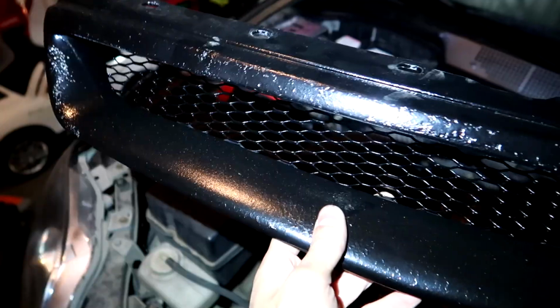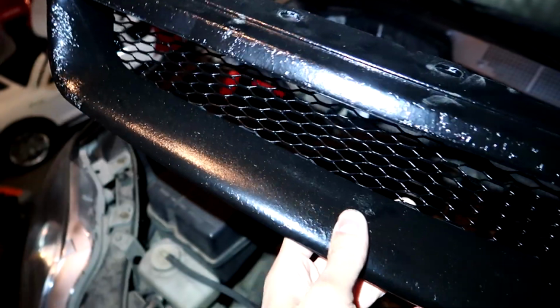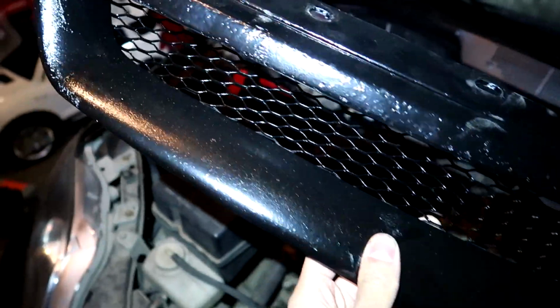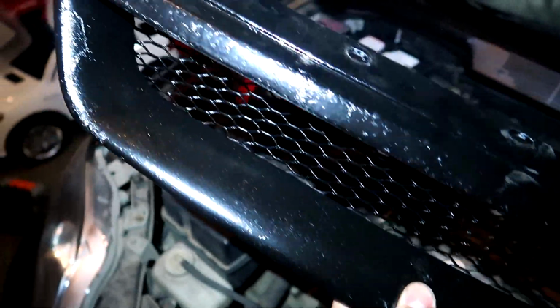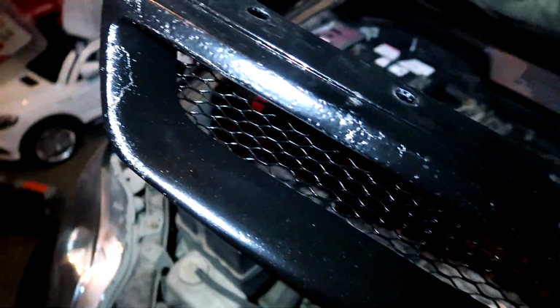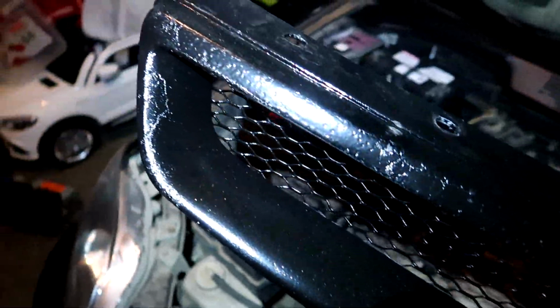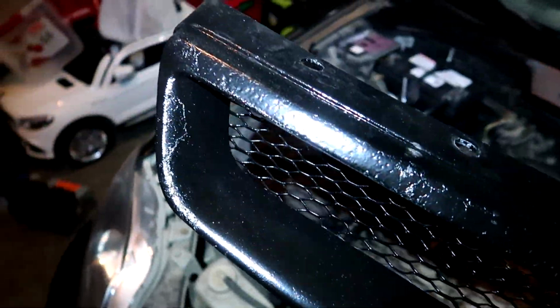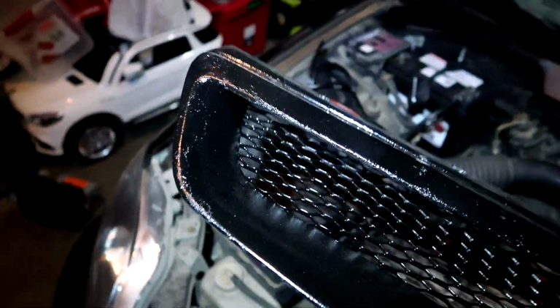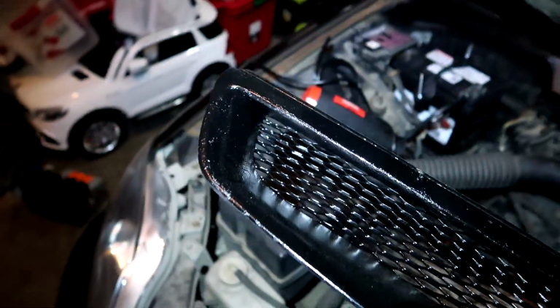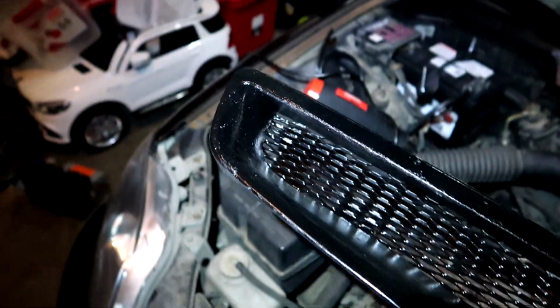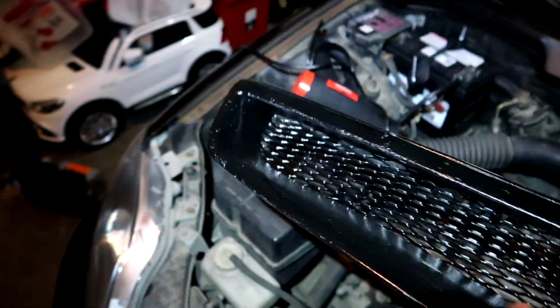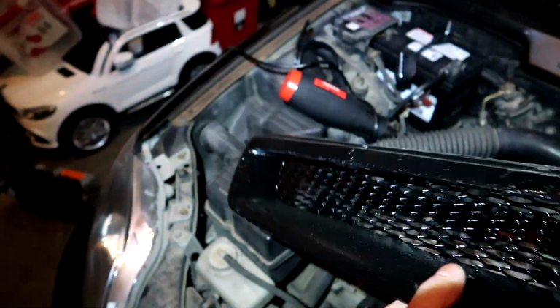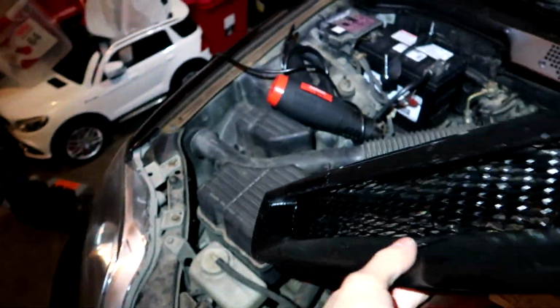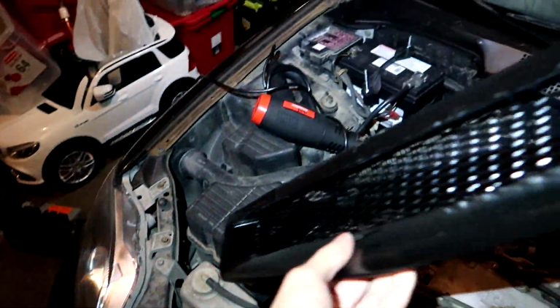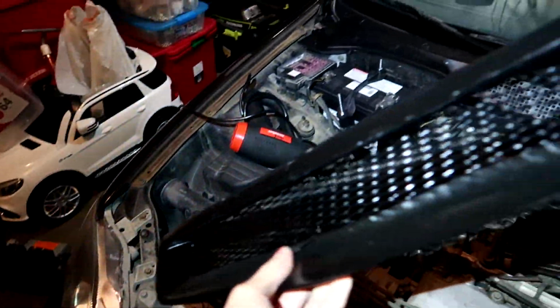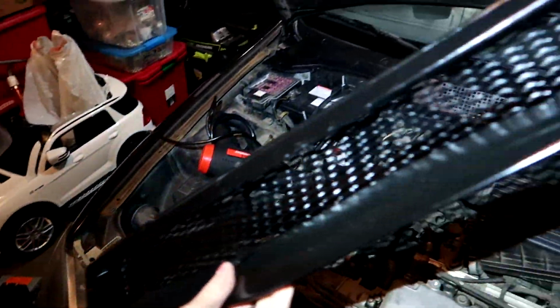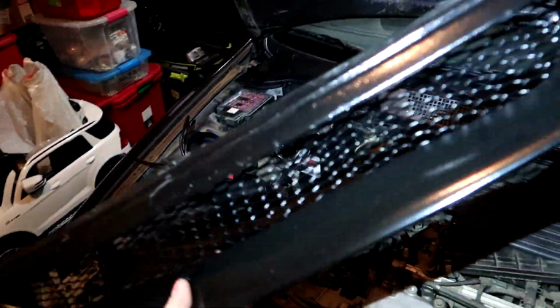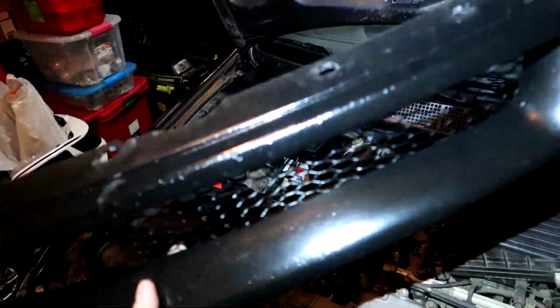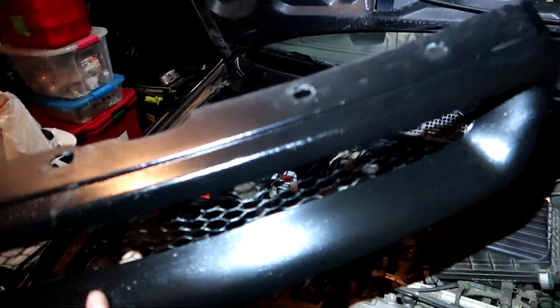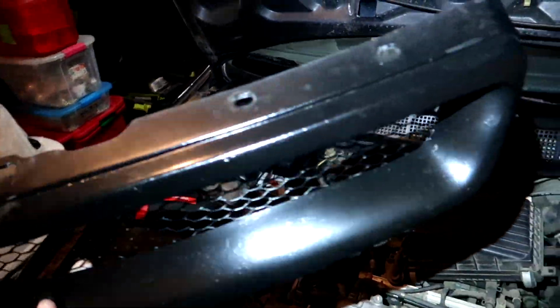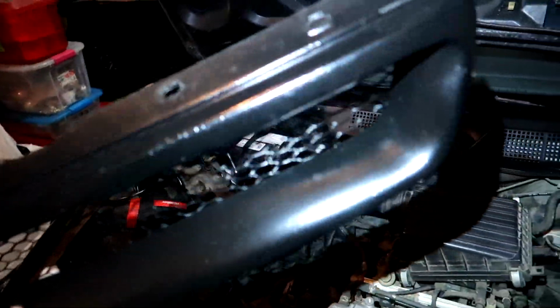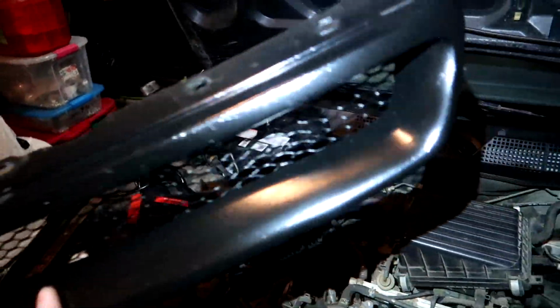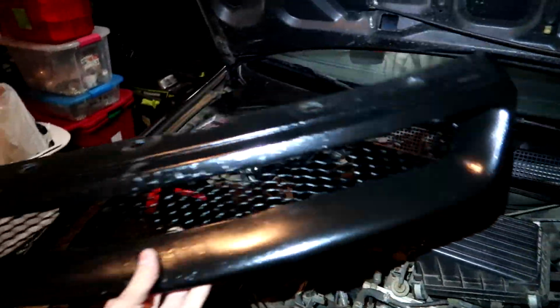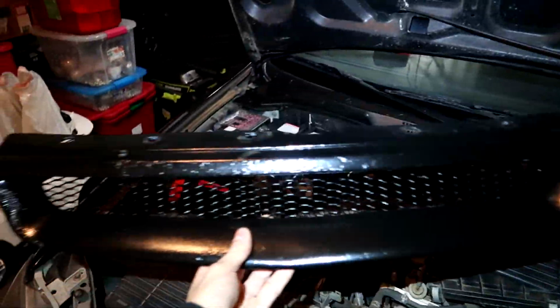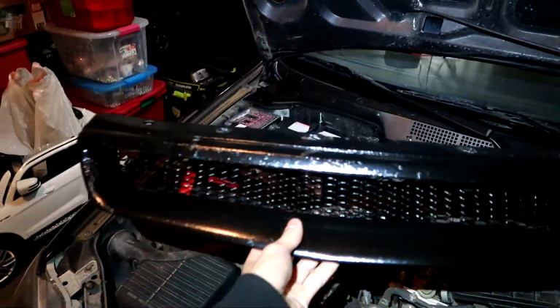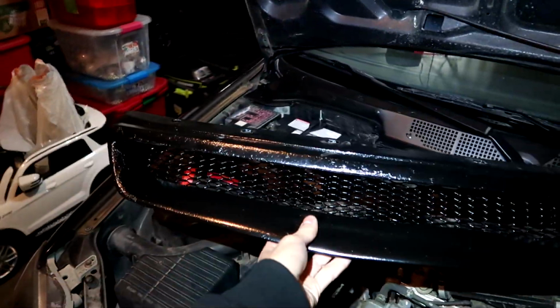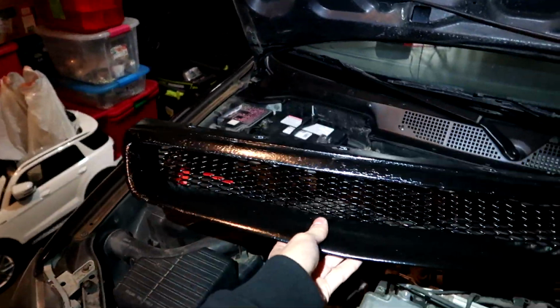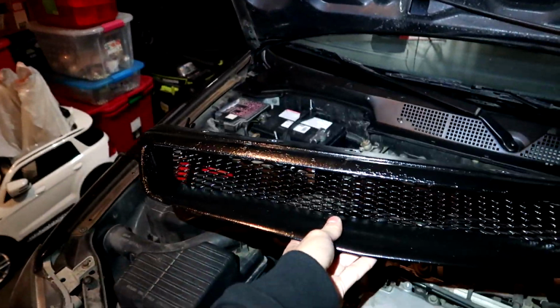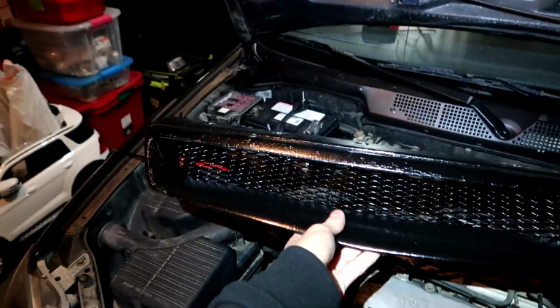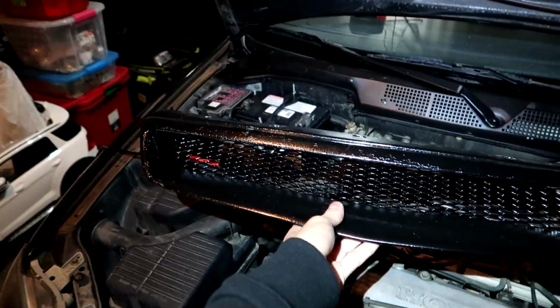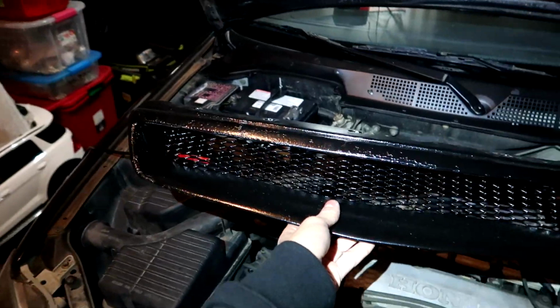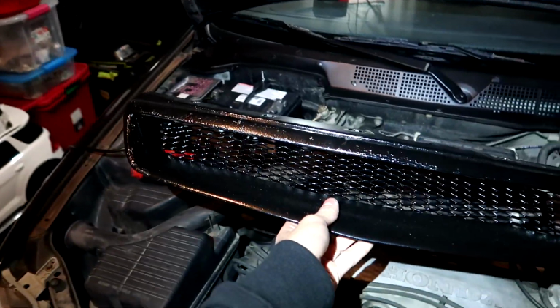I really need to buy a new grill — I messed this thing up so bad. We're gonna start fresh with the front bumper later on.